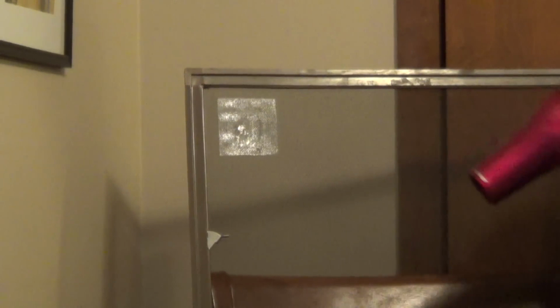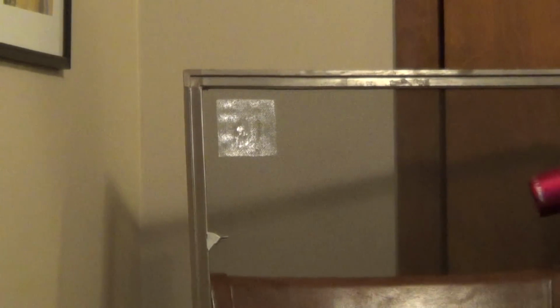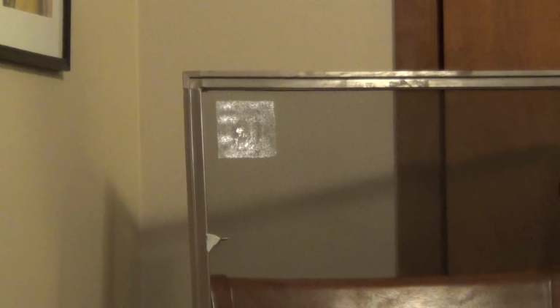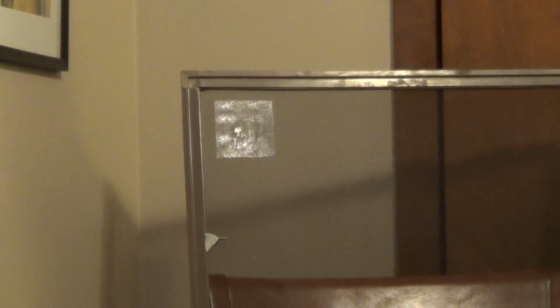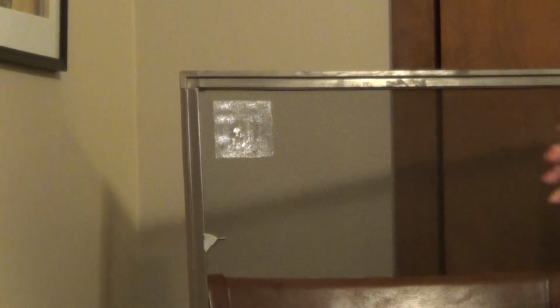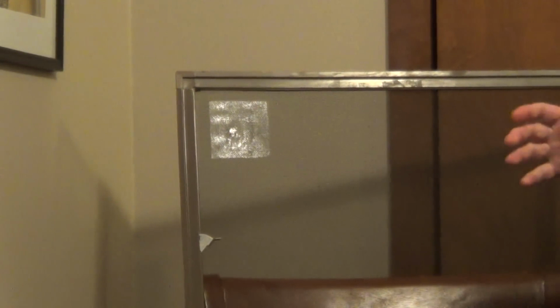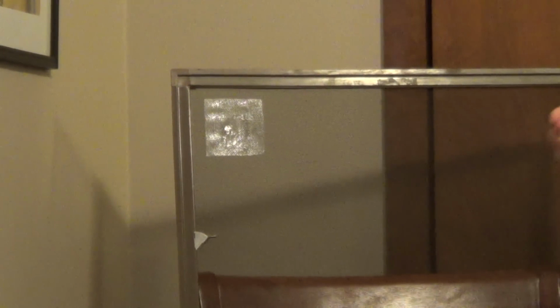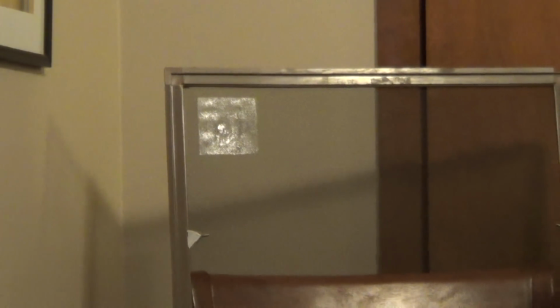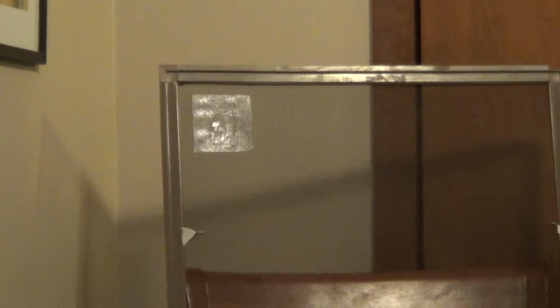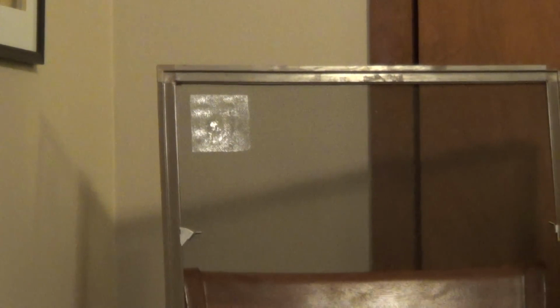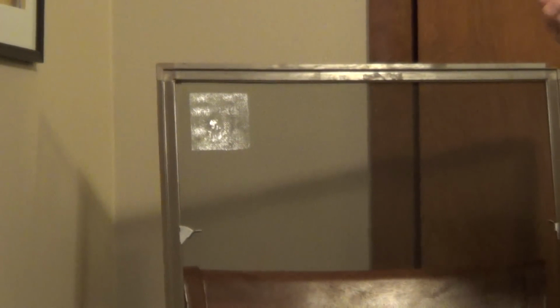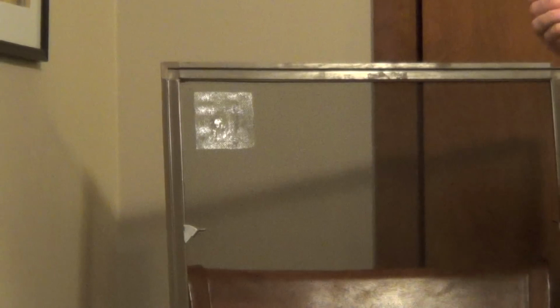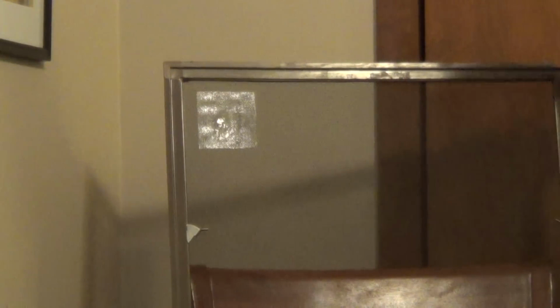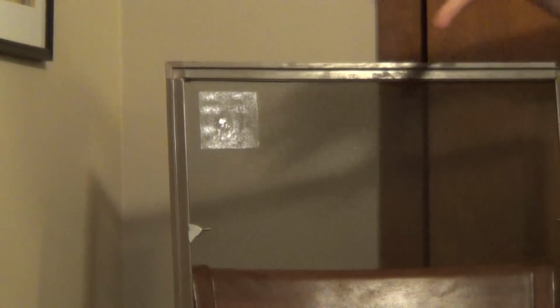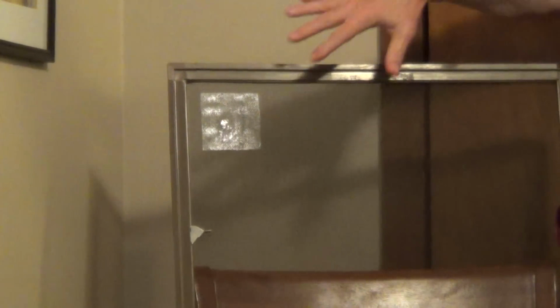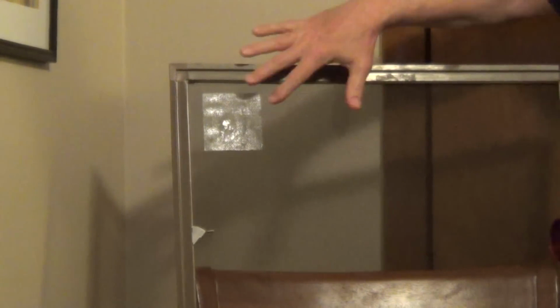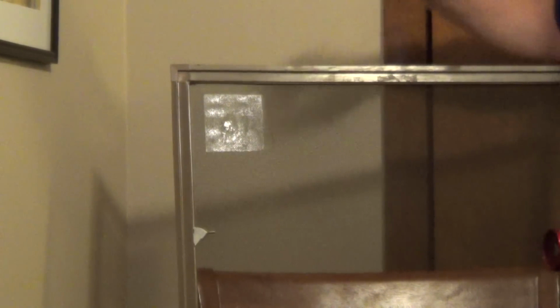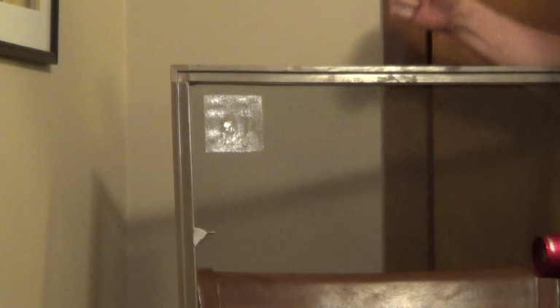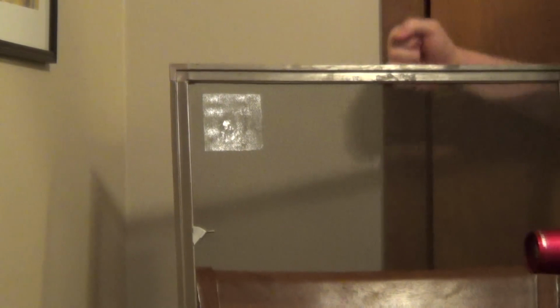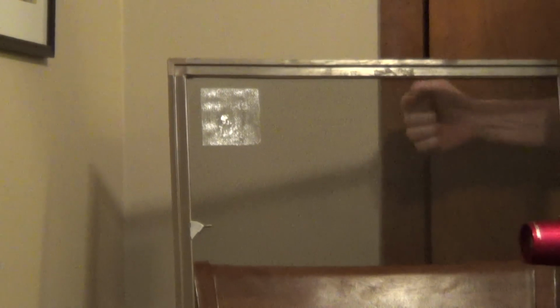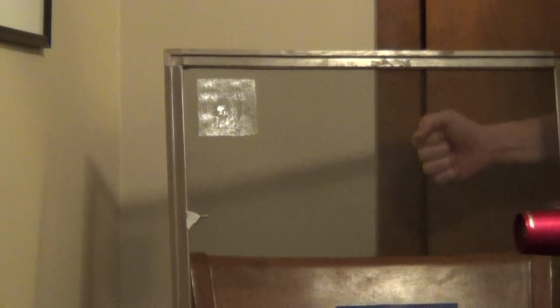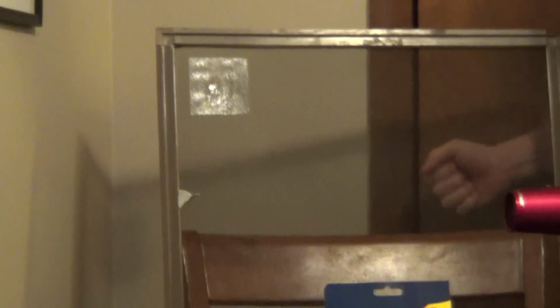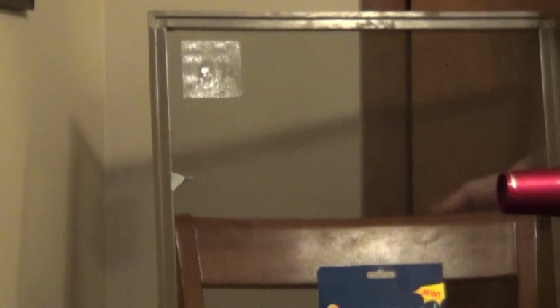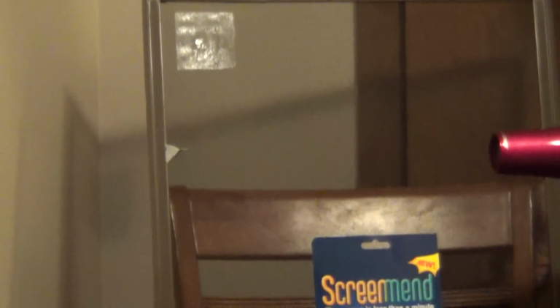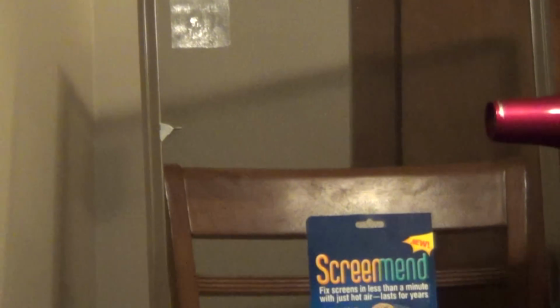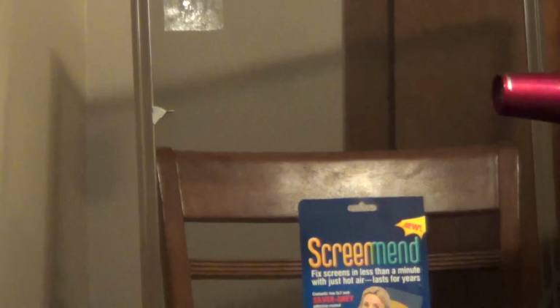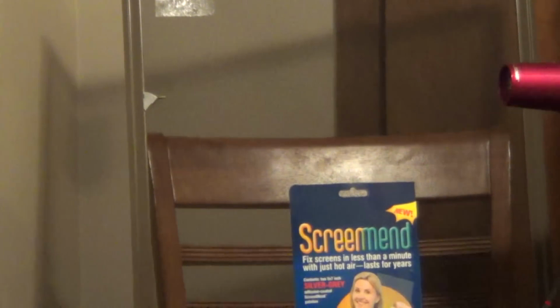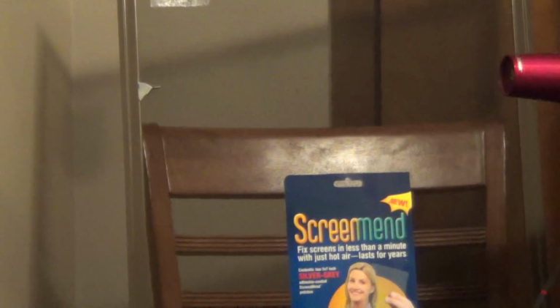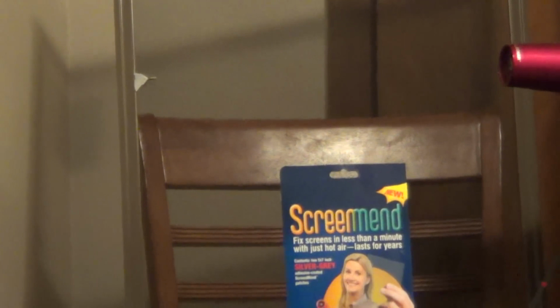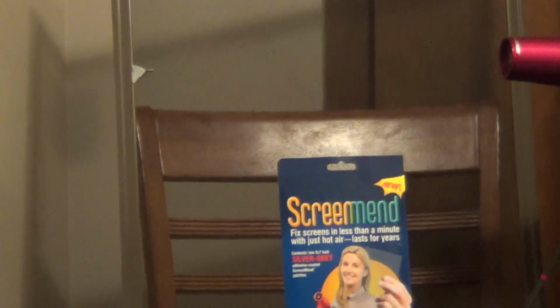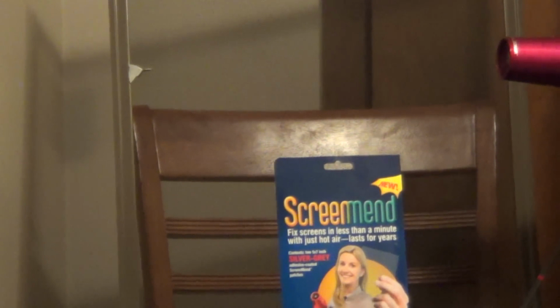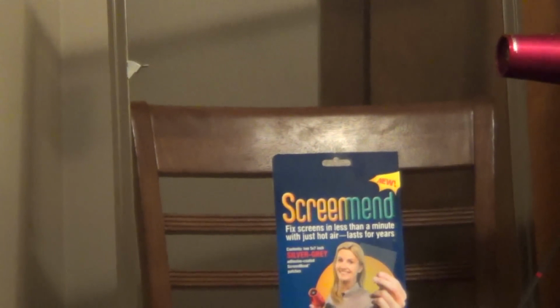And that's all there is to it — that activates the adhesive and locks it in place. Just a very easy fix for your screens.